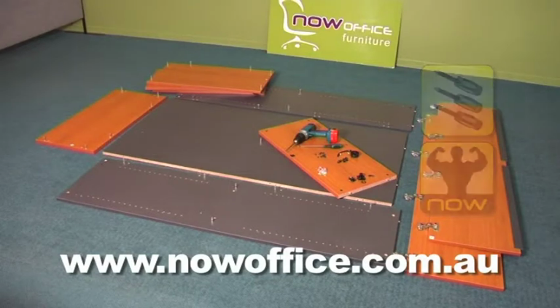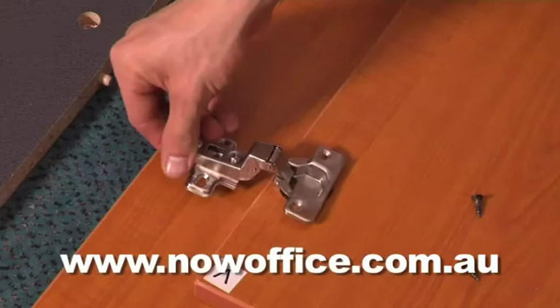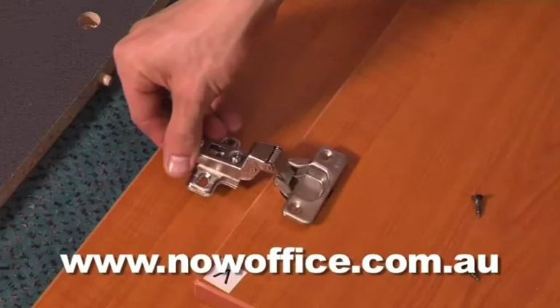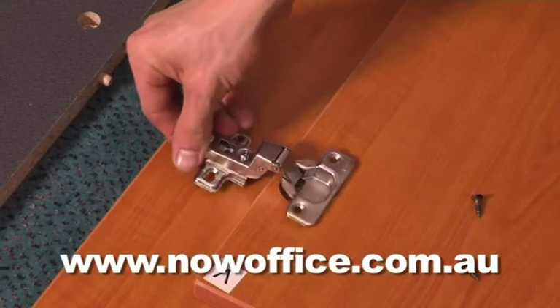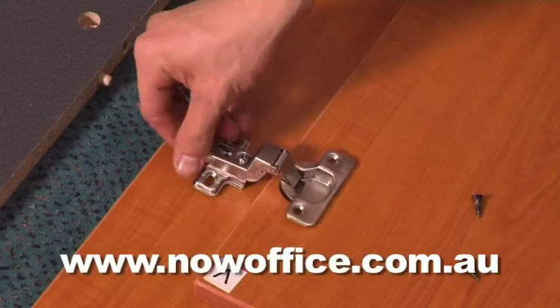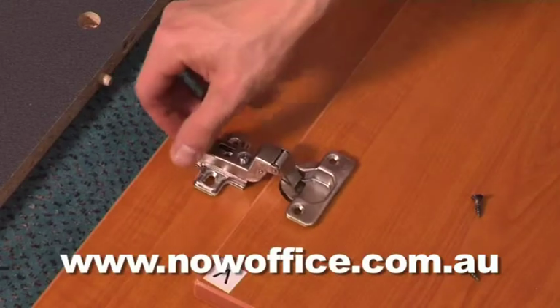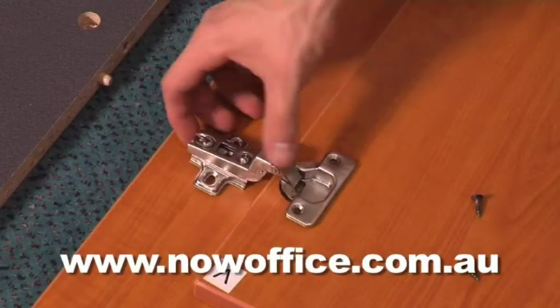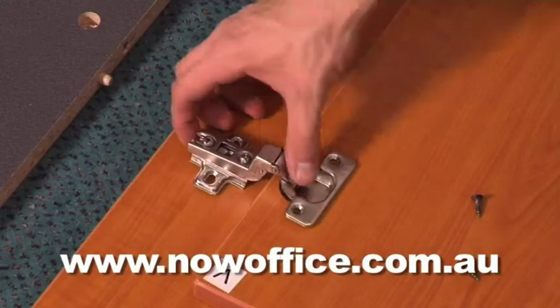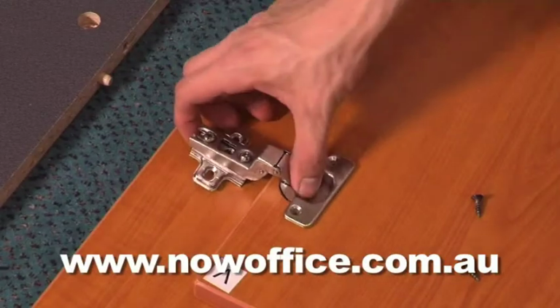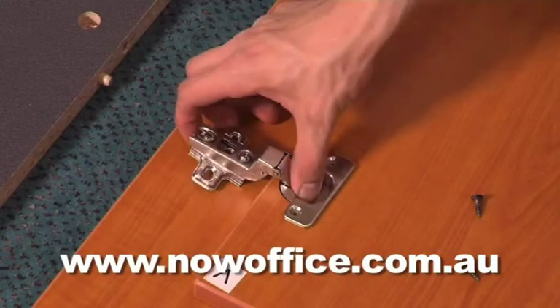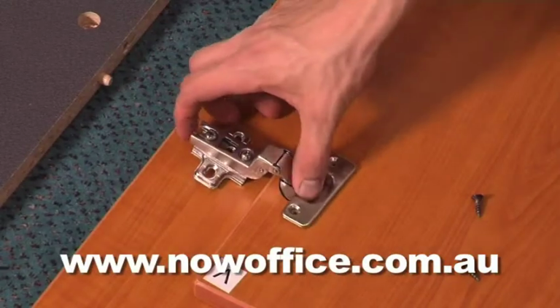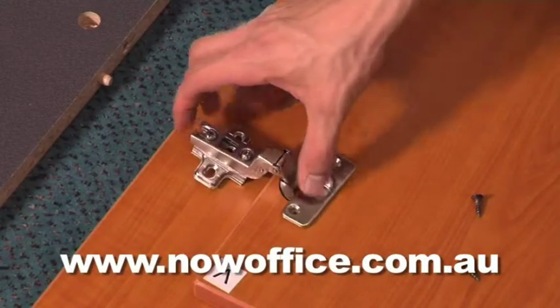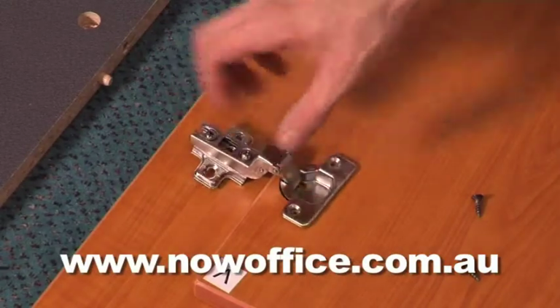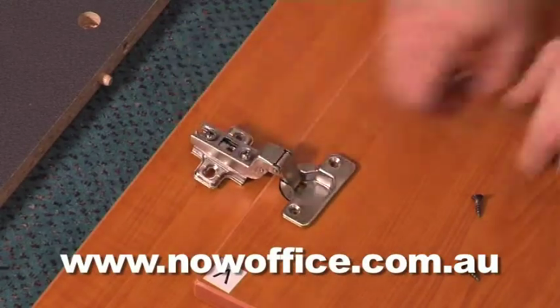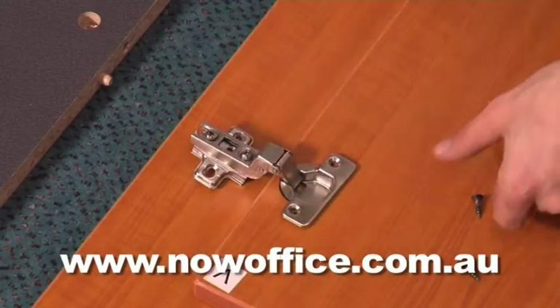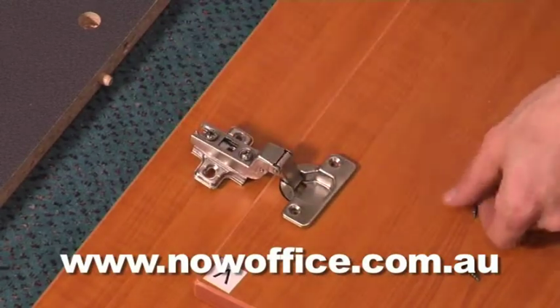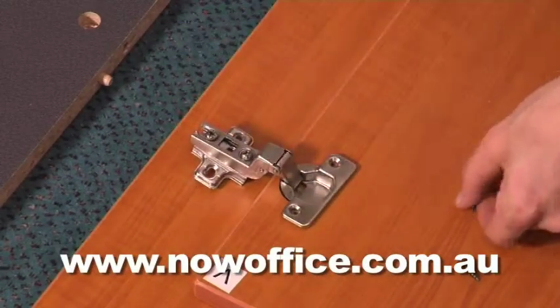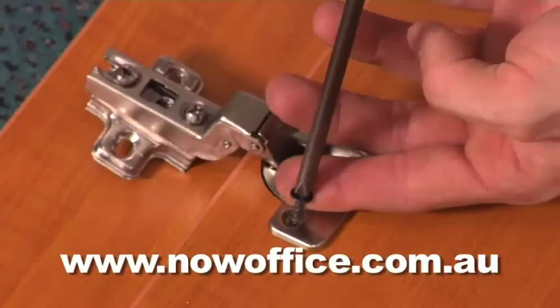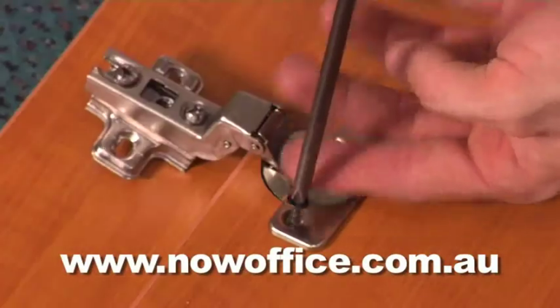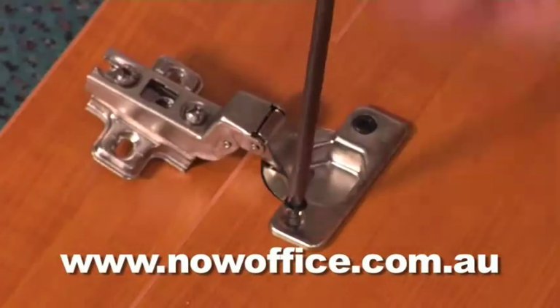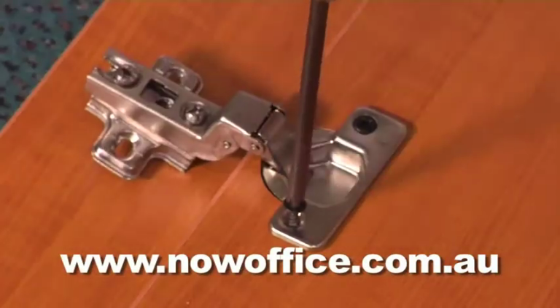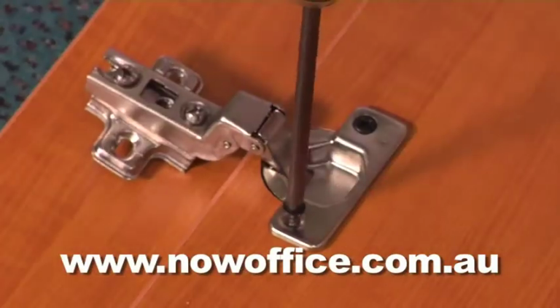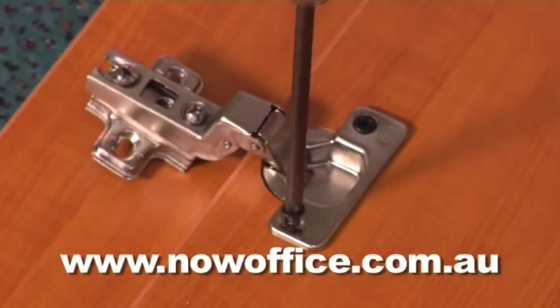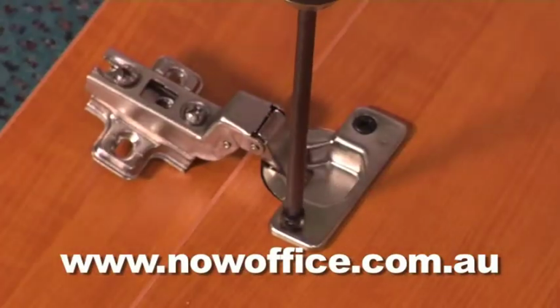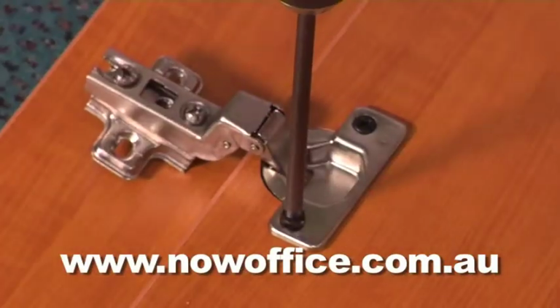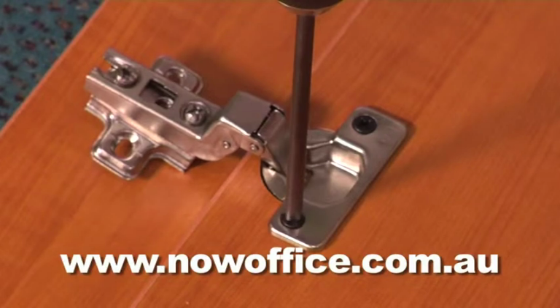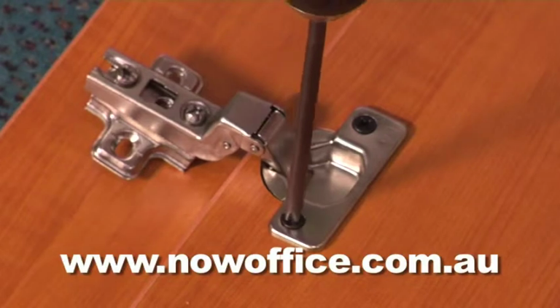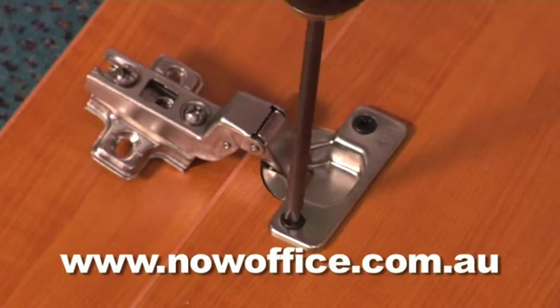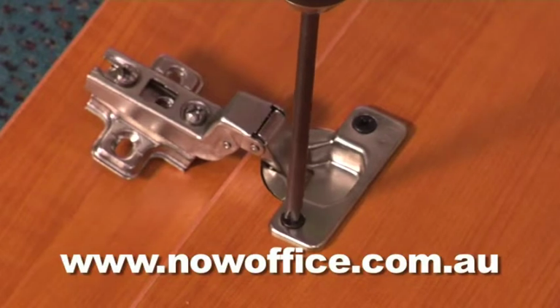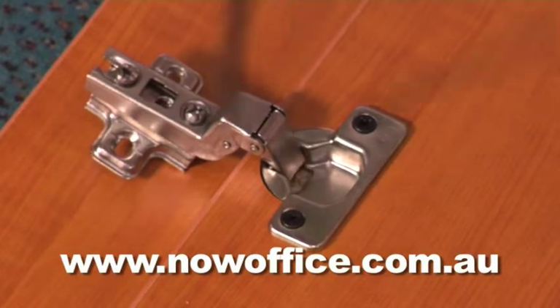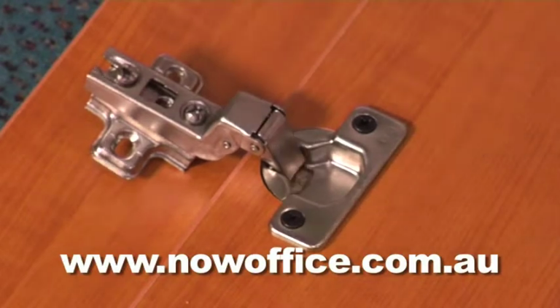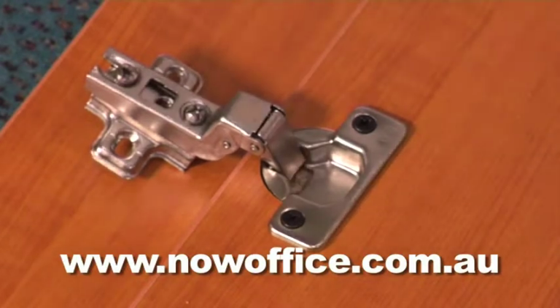Insert all your hinges in the doors. There's pre-drilled holes. Line them all up ready.